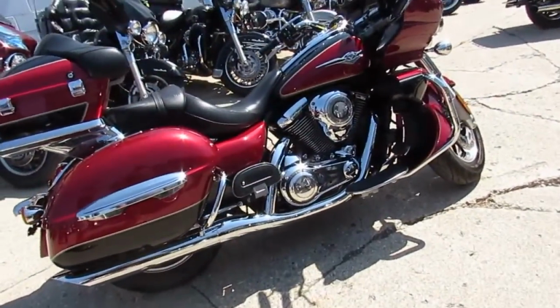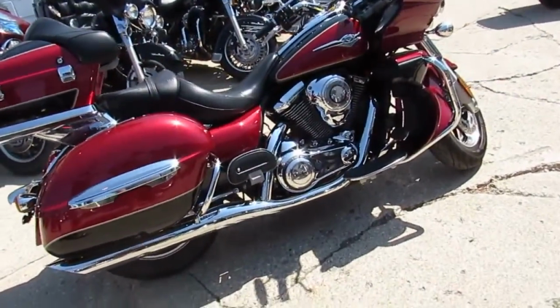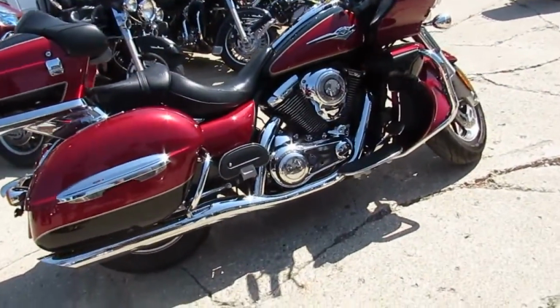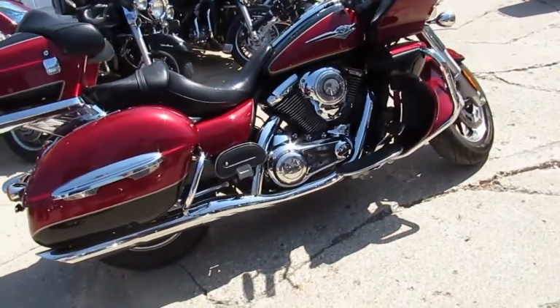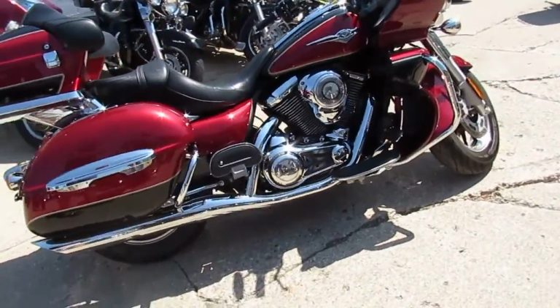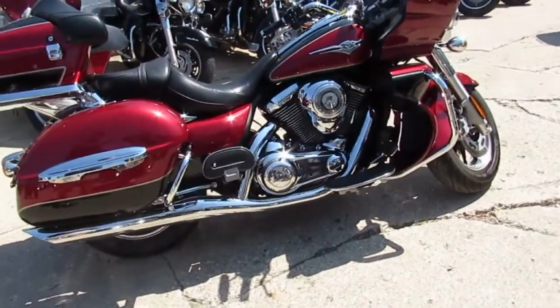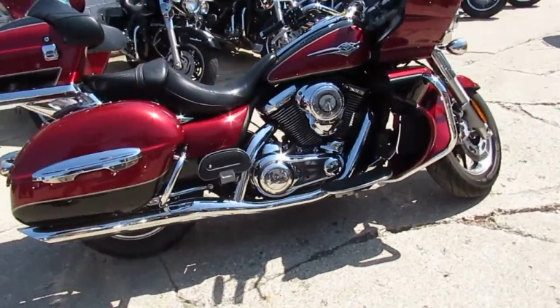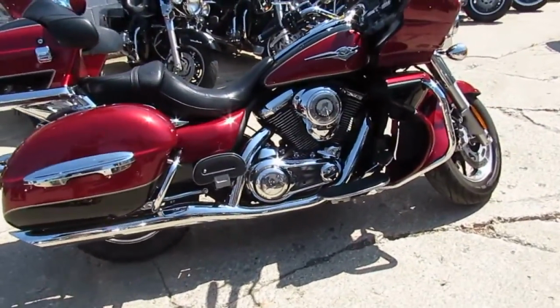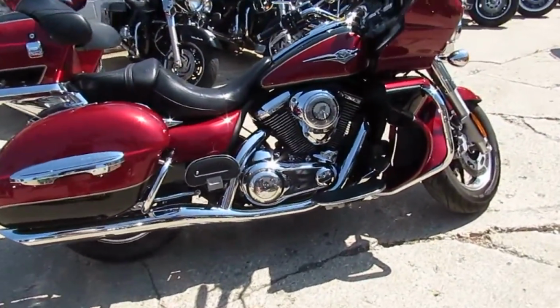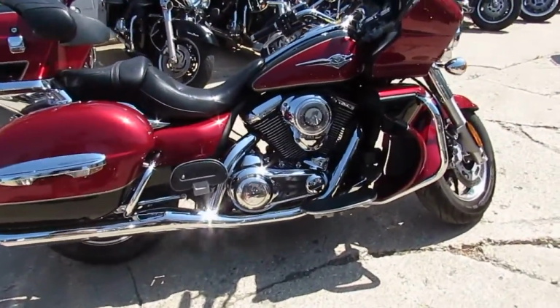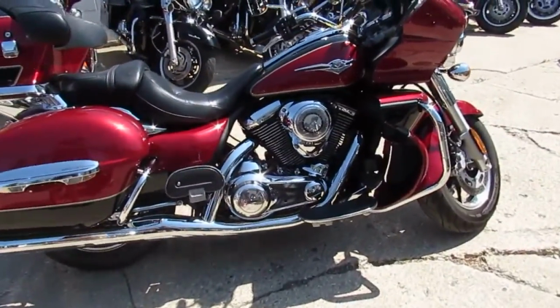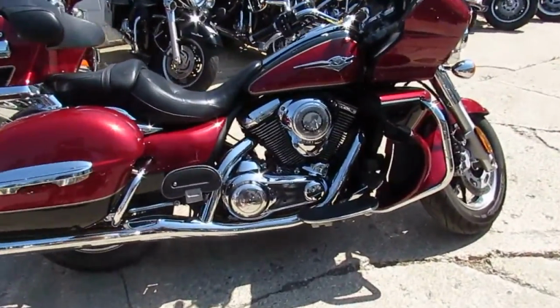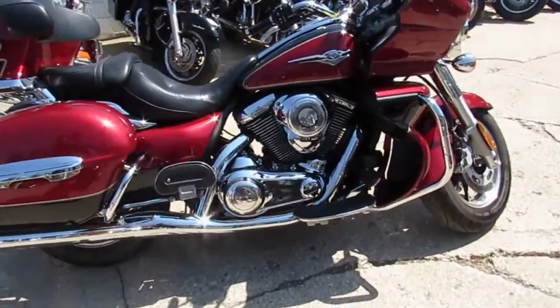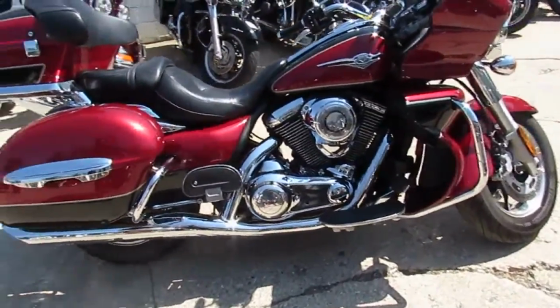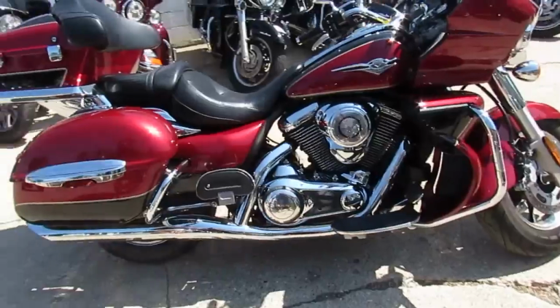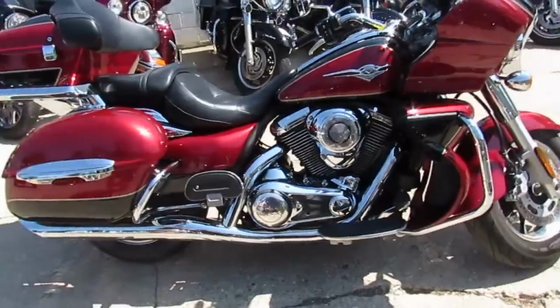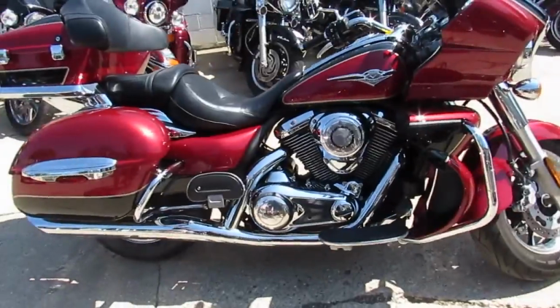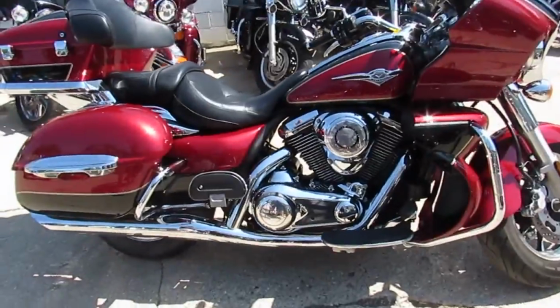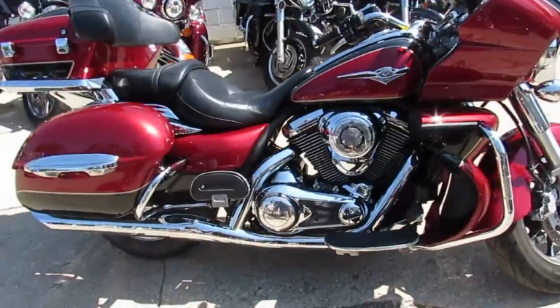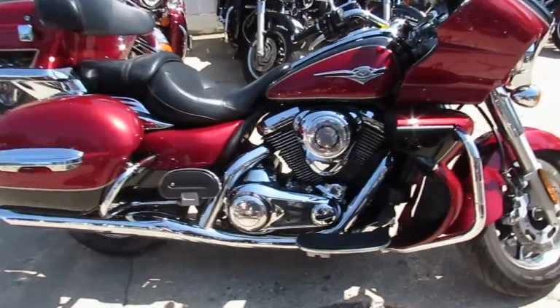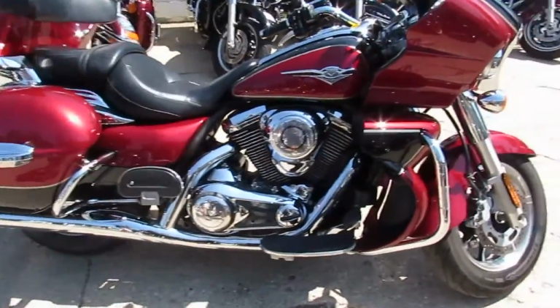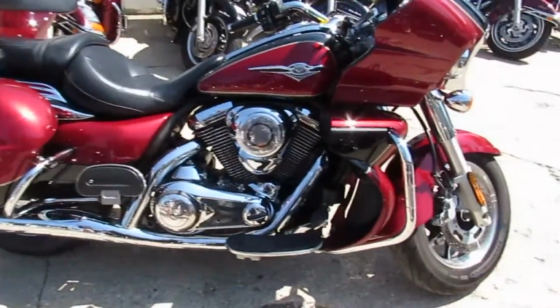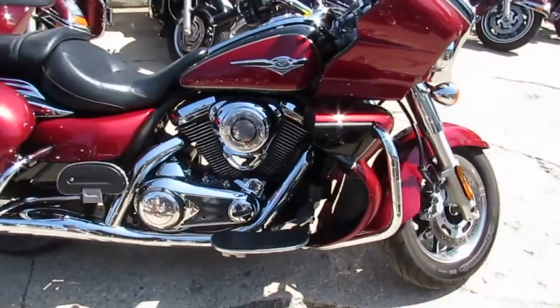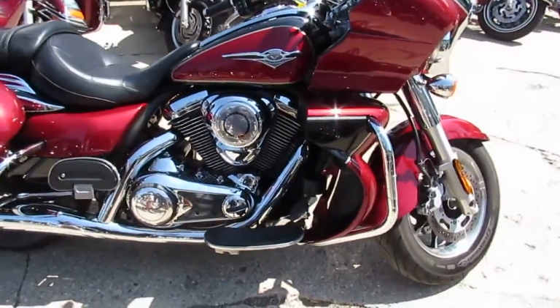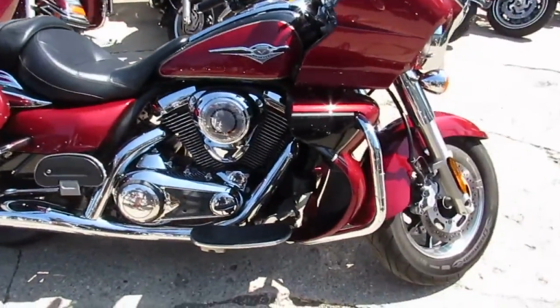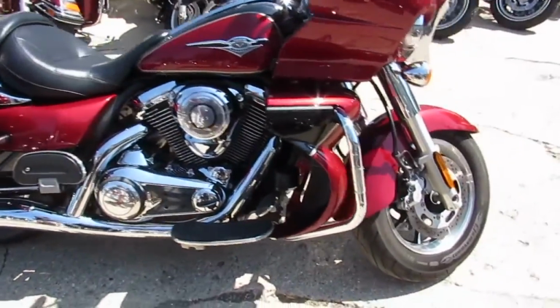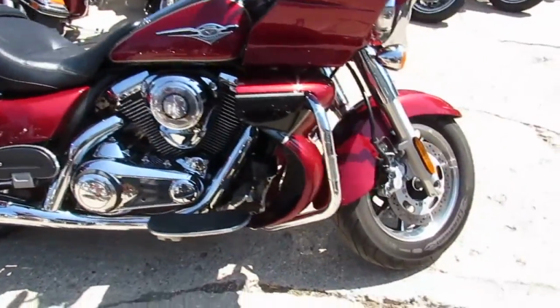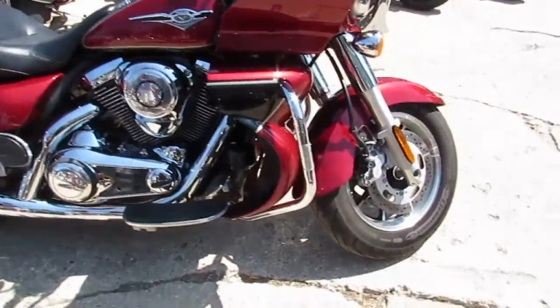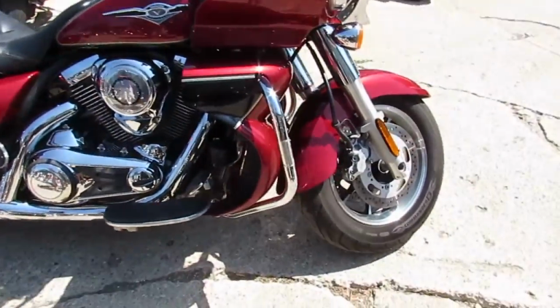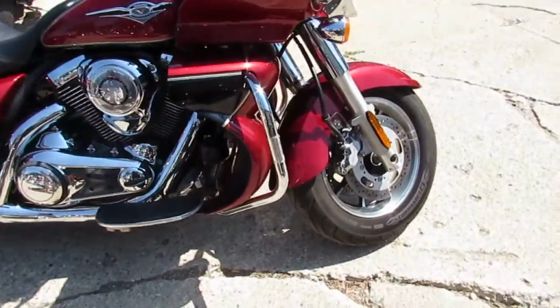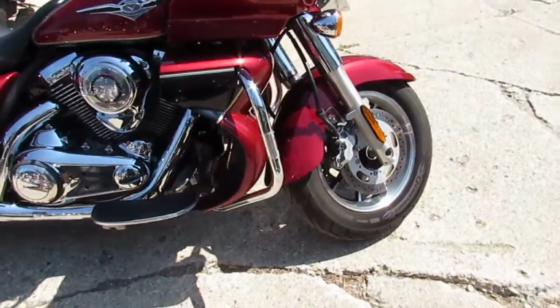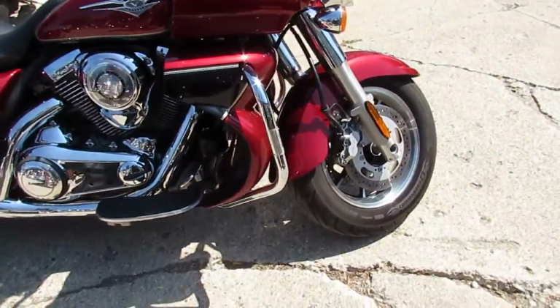It's a 1700cc V-twin. Just been serviced at the dealership. This thing needs nothing — gas and go.